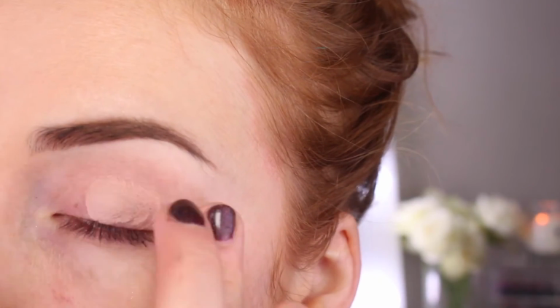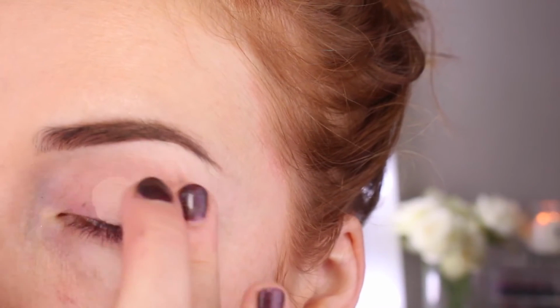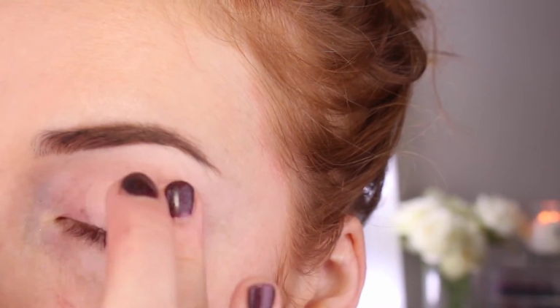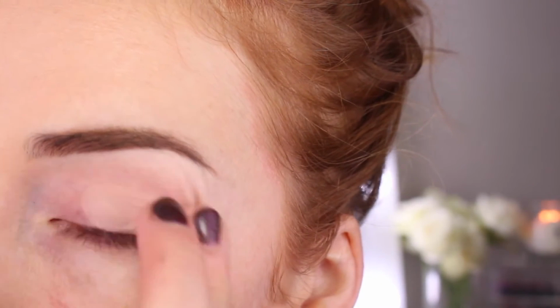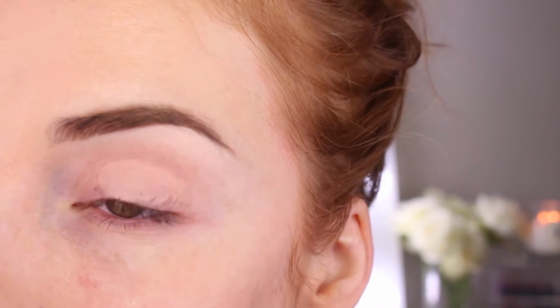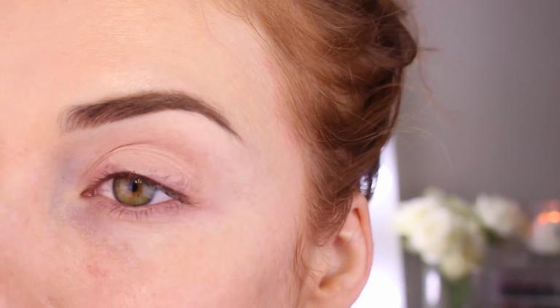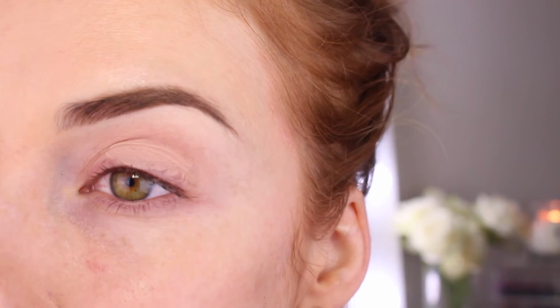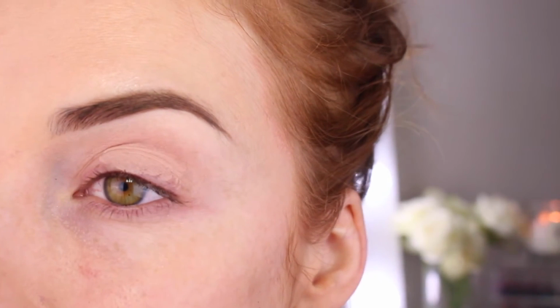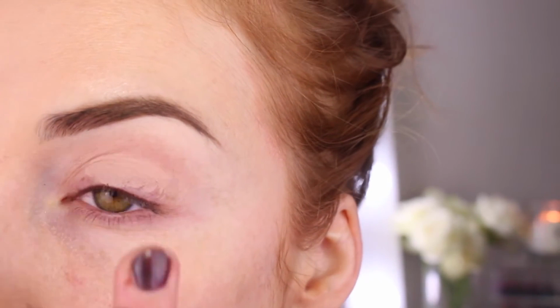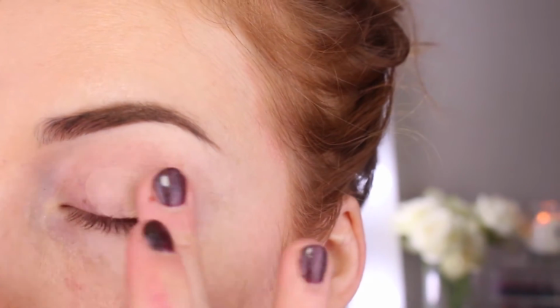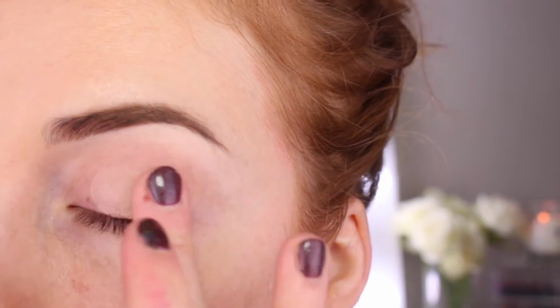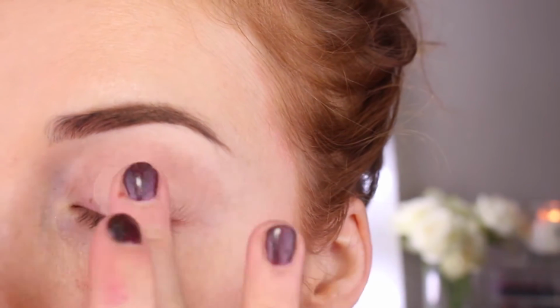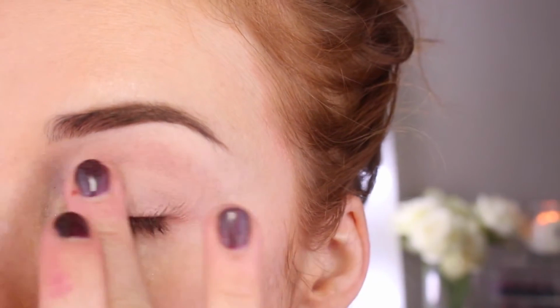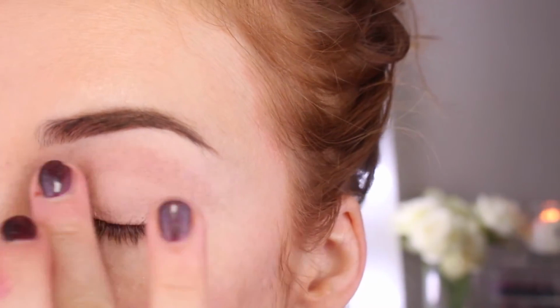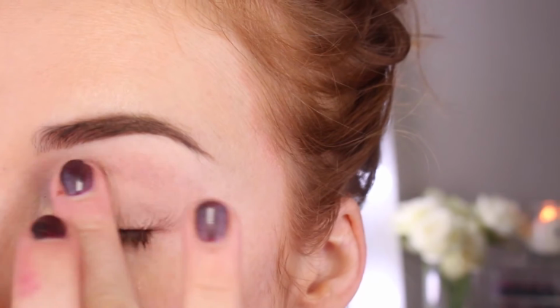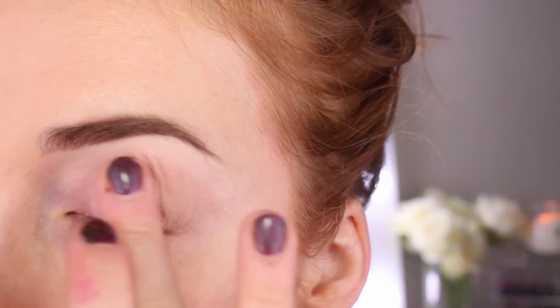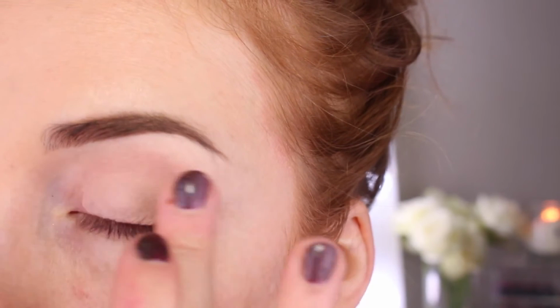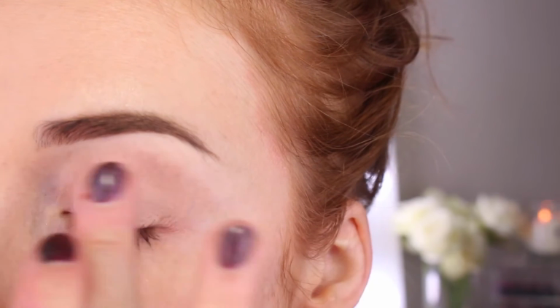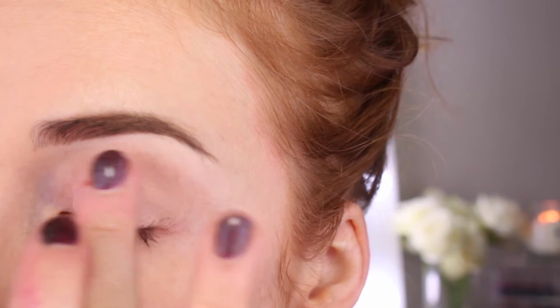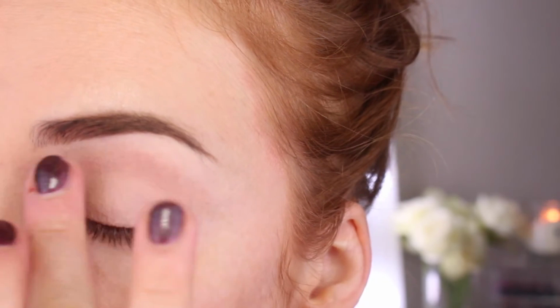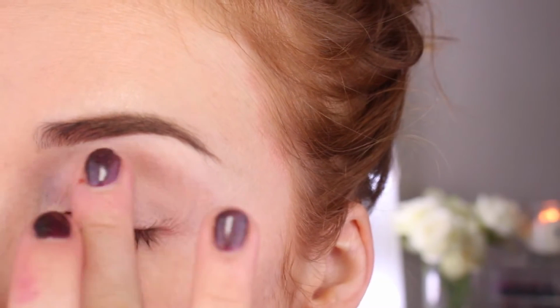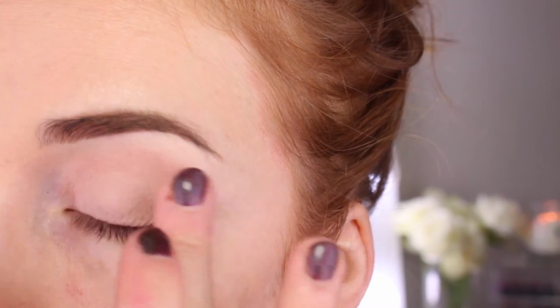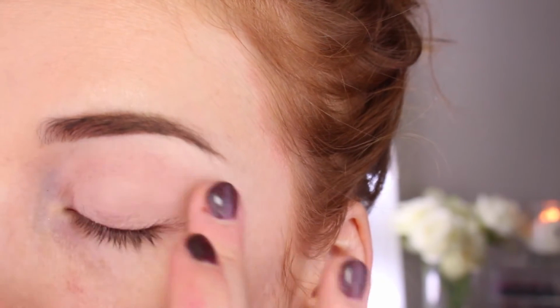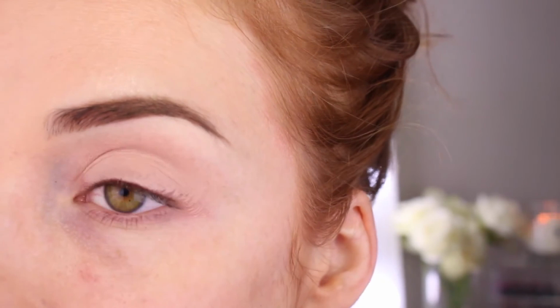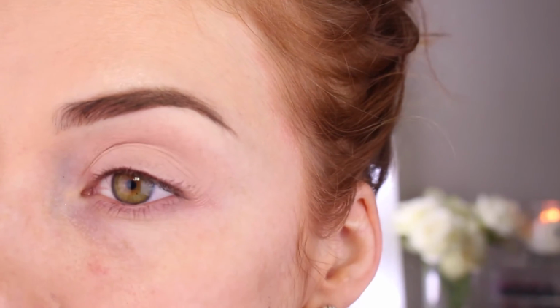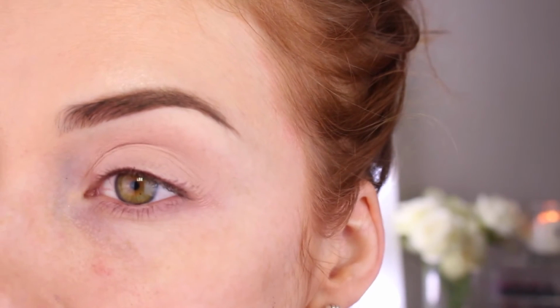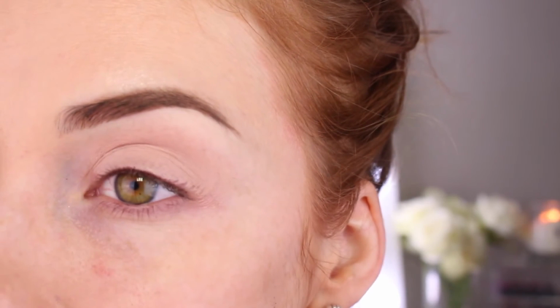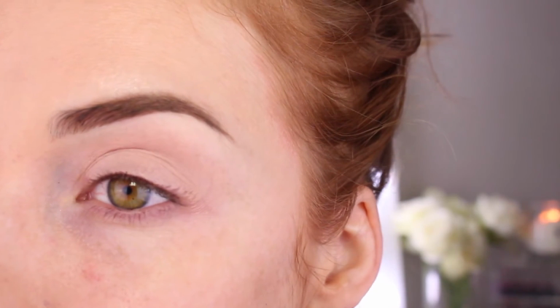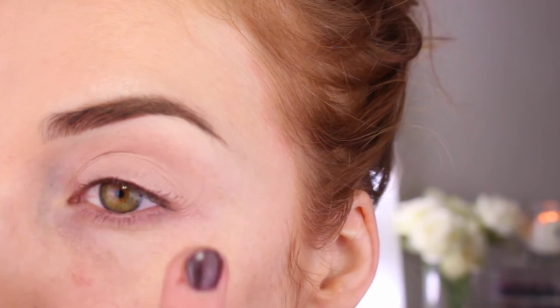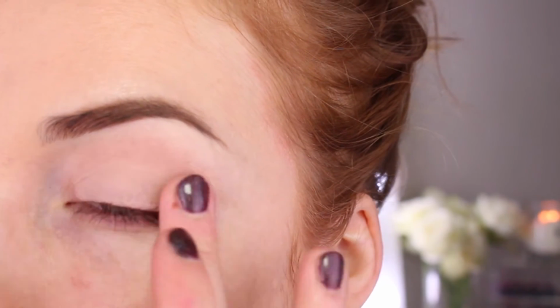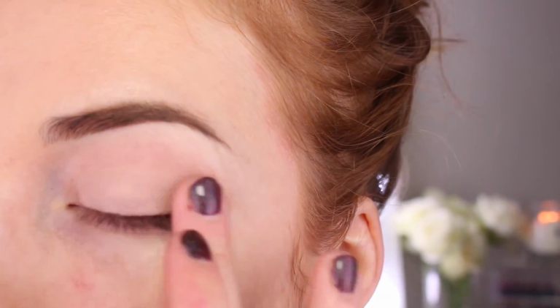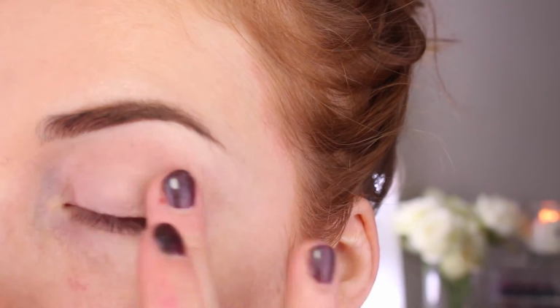Today I'm going to be using my Painter Lily Paint Pot by MAC Cosmetics and I'm just going to blend that all over the eyelid with my fingertip.